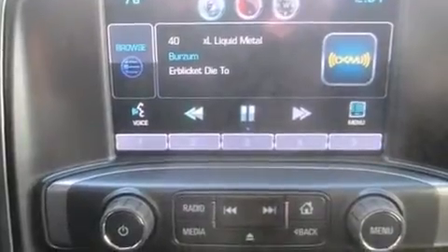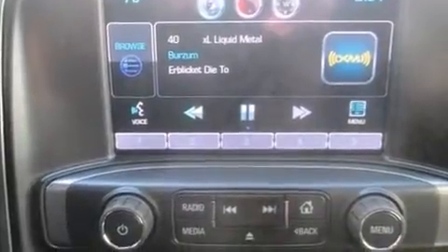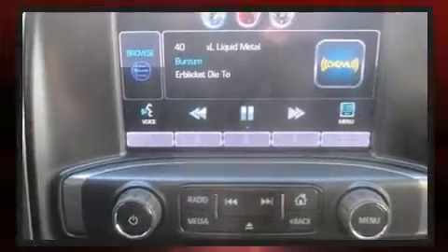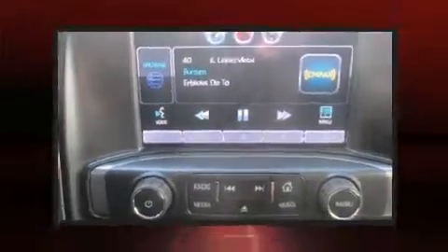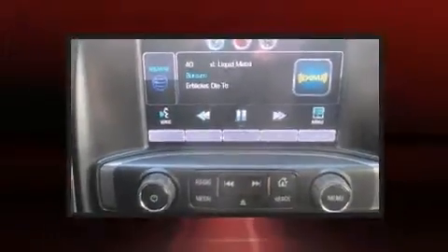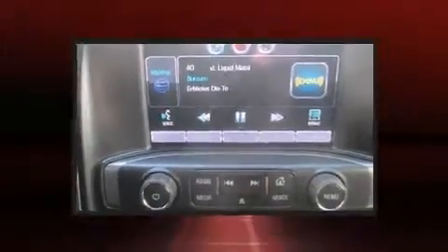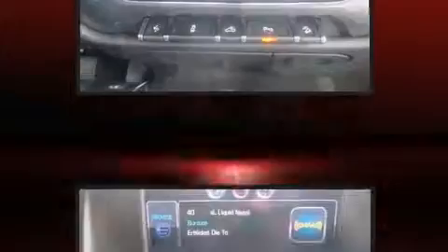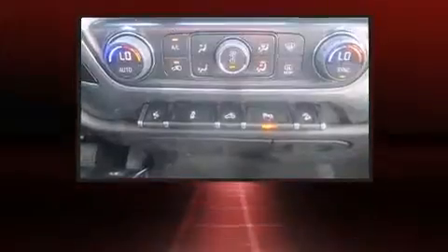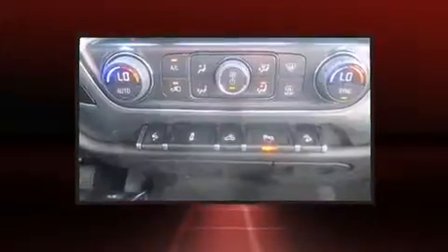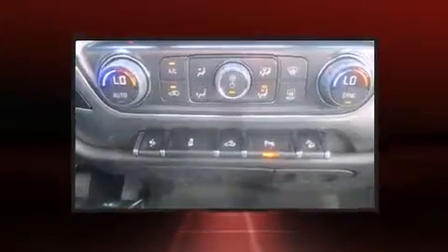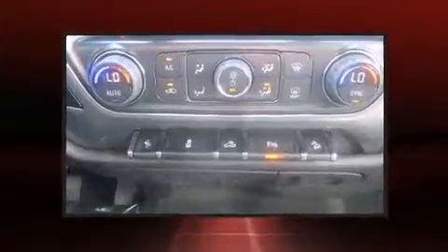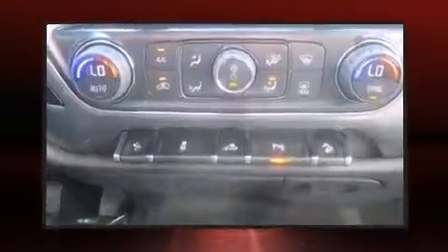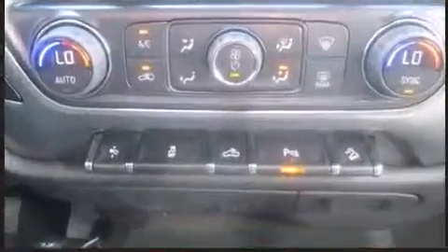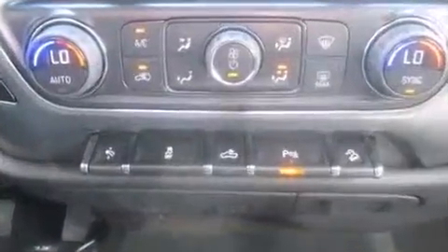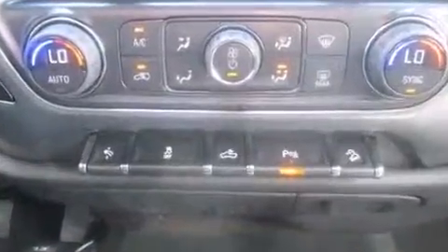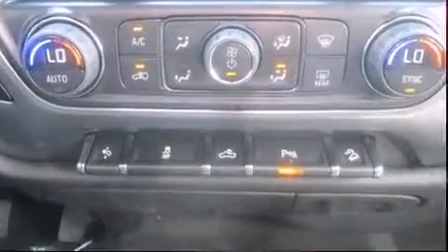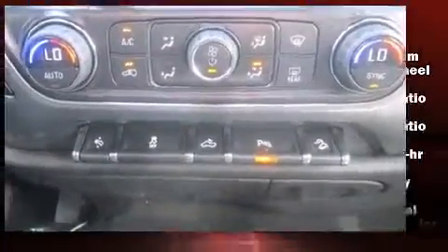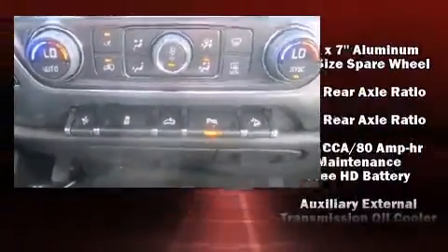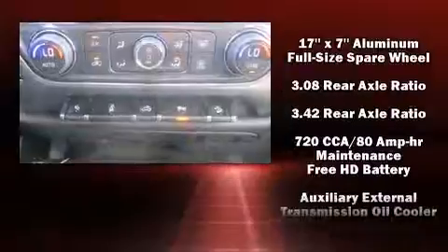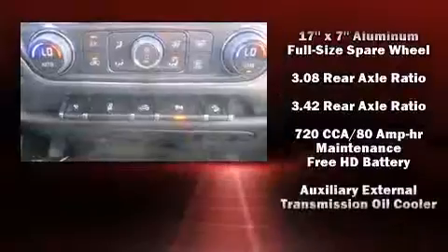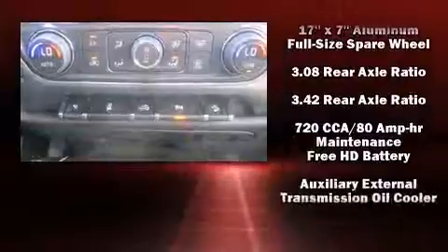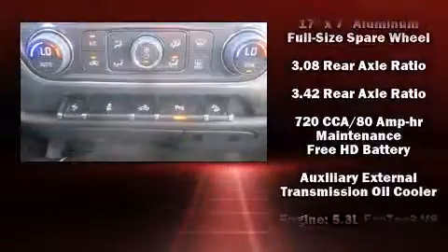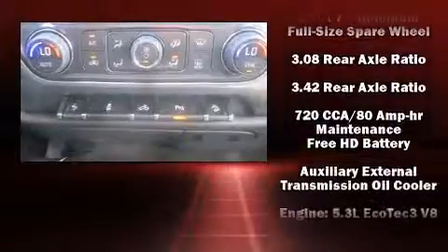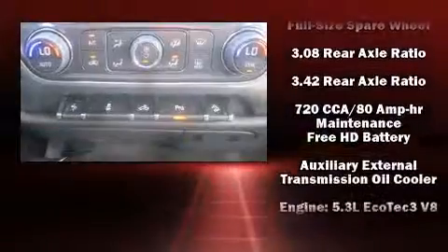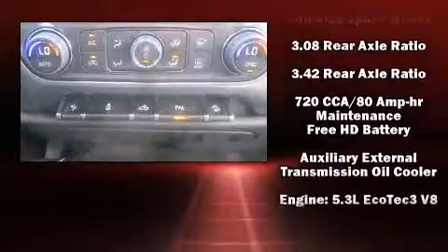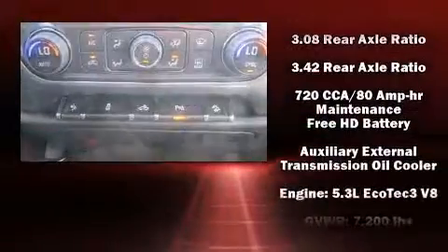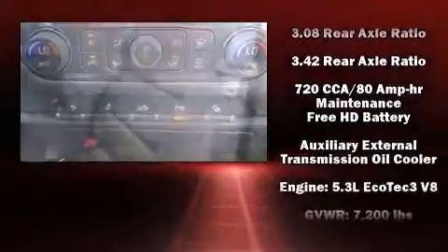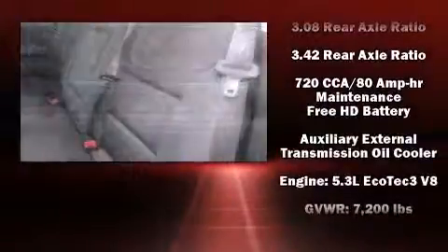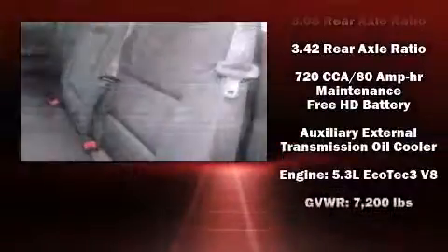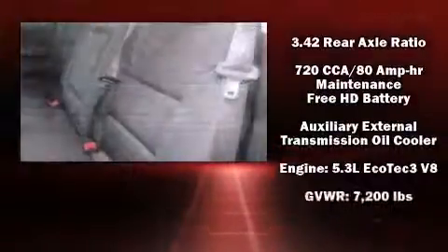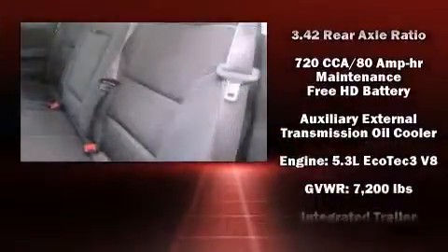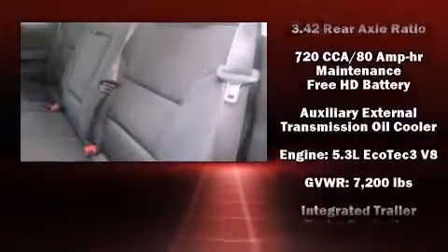Premium sound — six speakers providing you and your passengers a sensational audio experience.